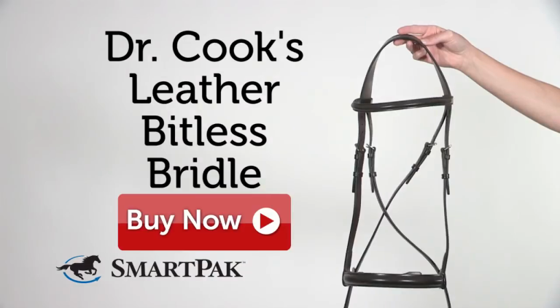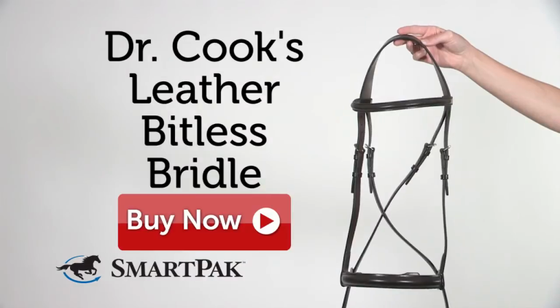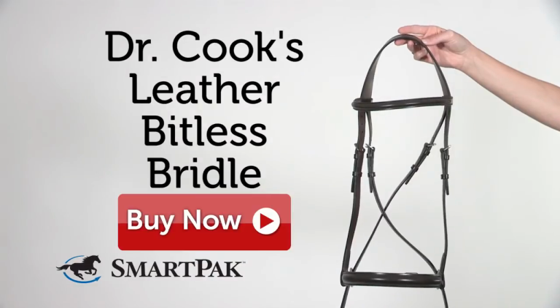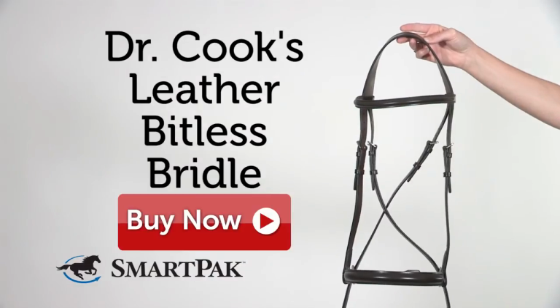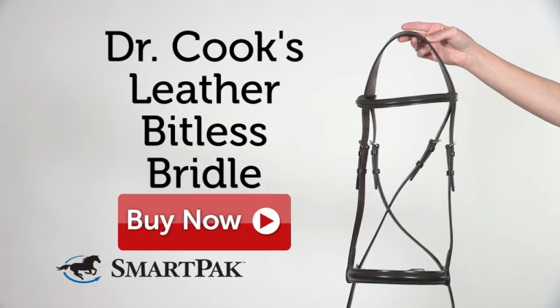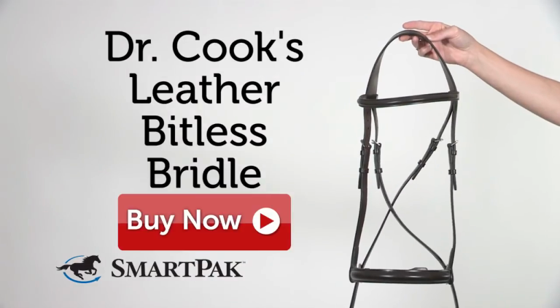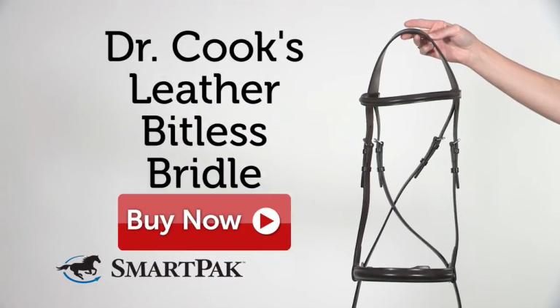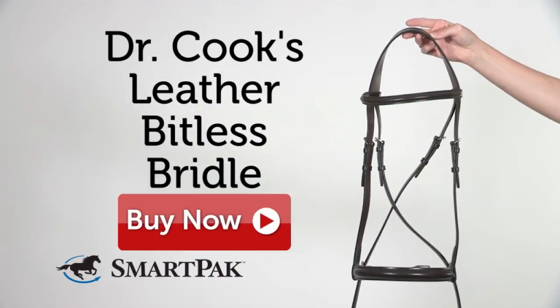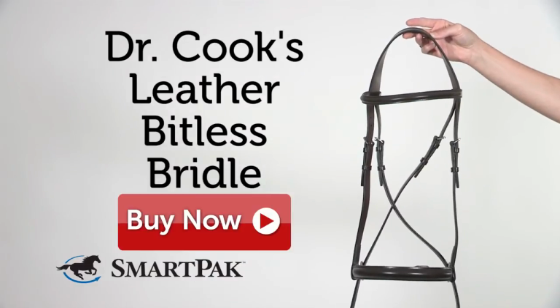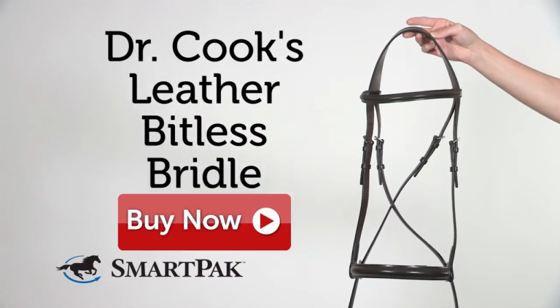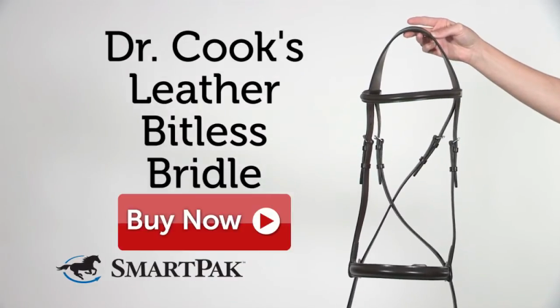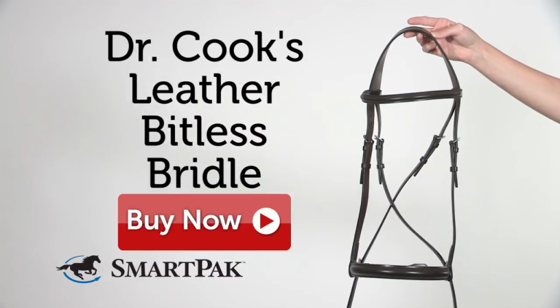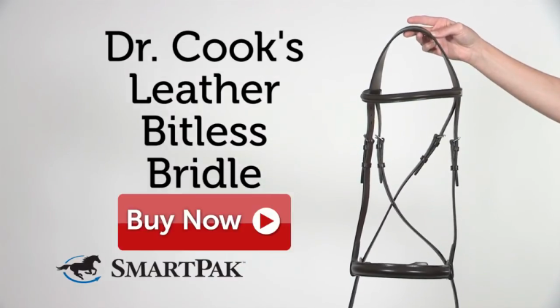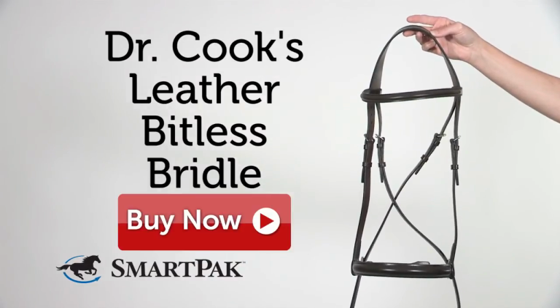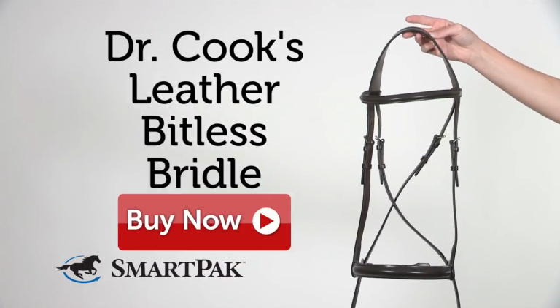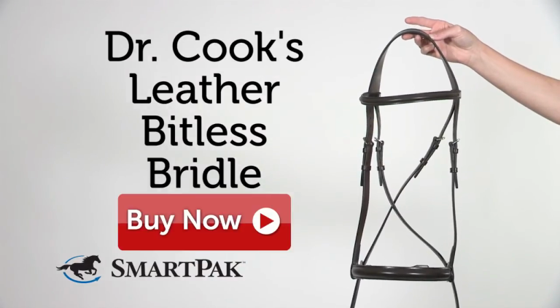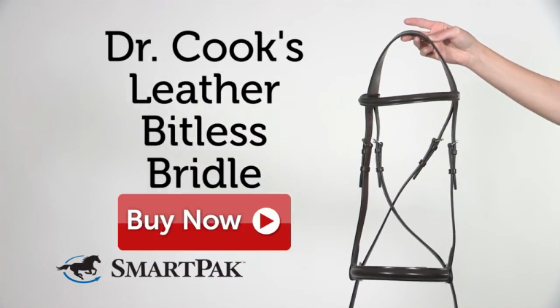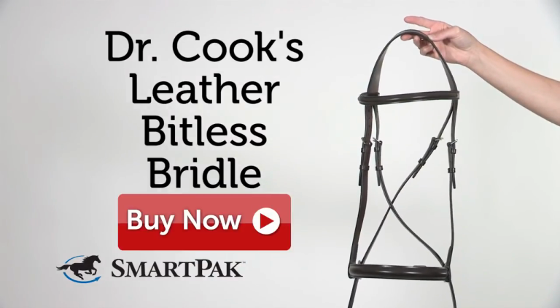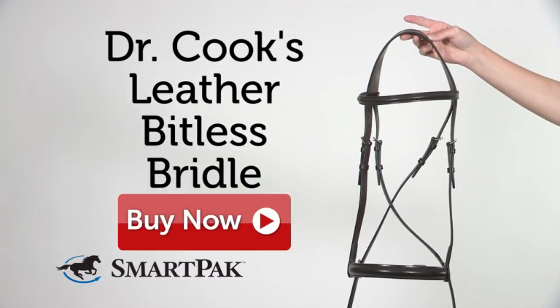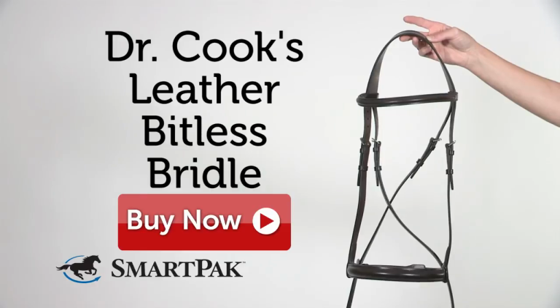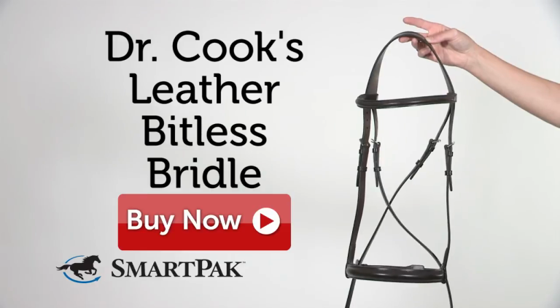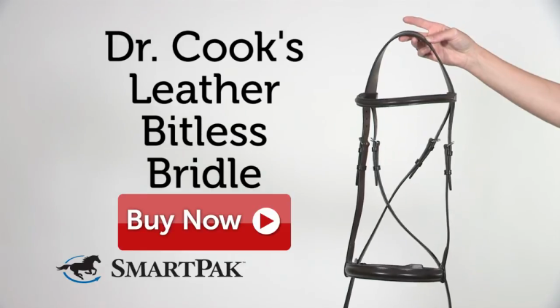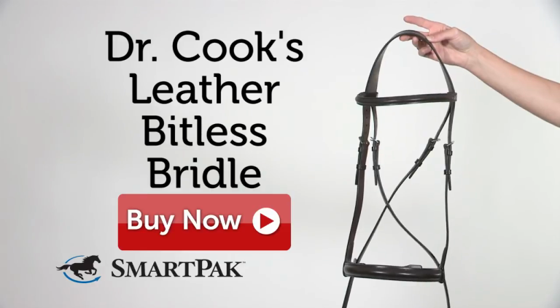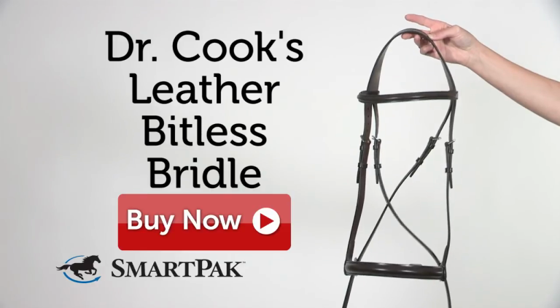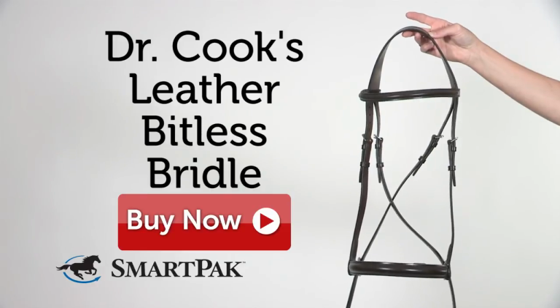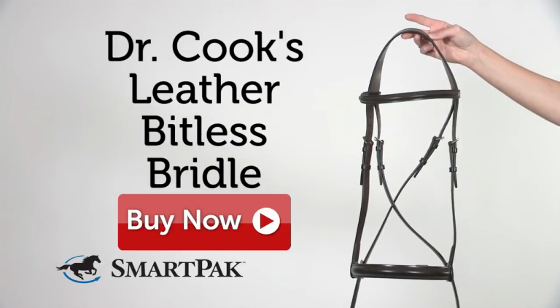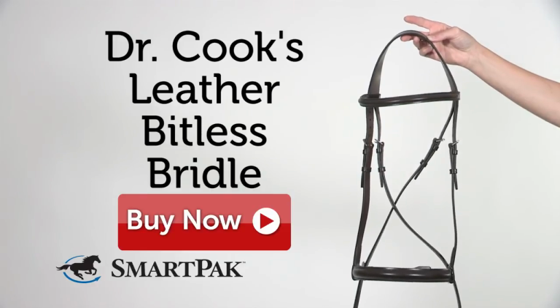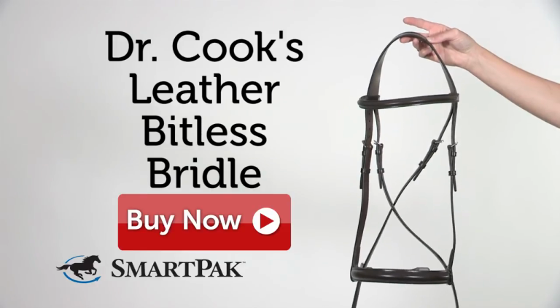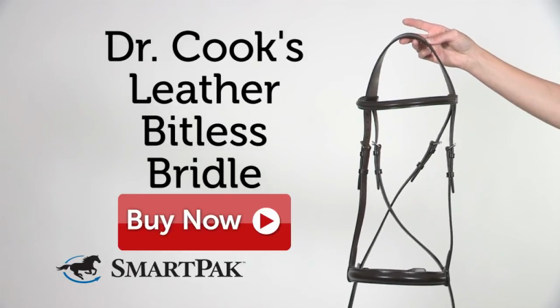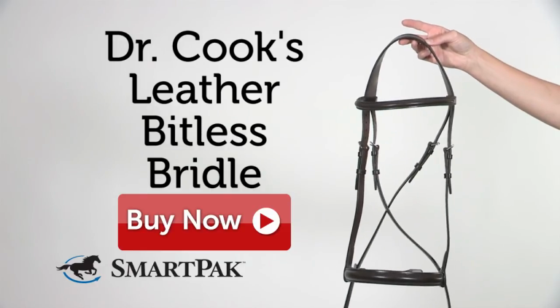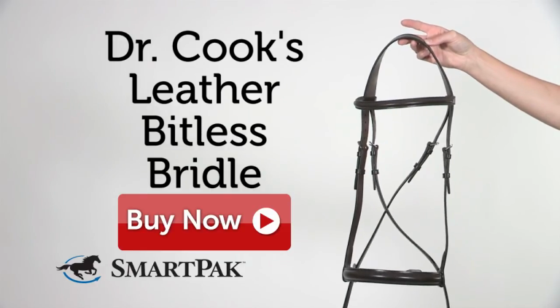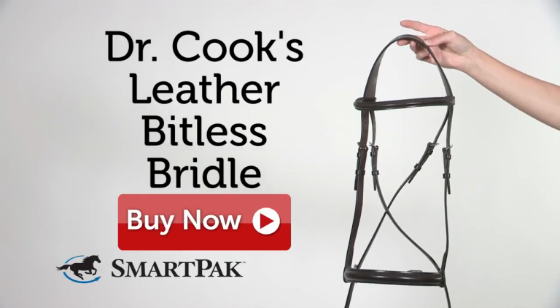I'm Lucy and Dr. Cook's Leather Bitless Bridle is a great alternative to your traditional bridle.